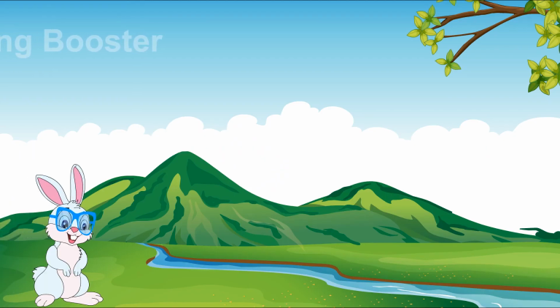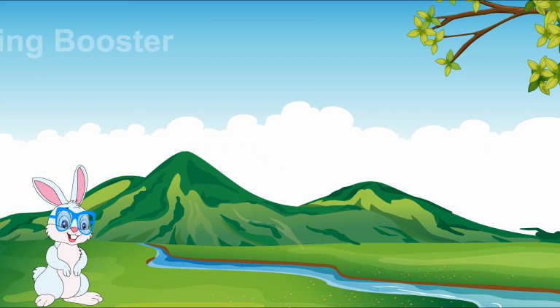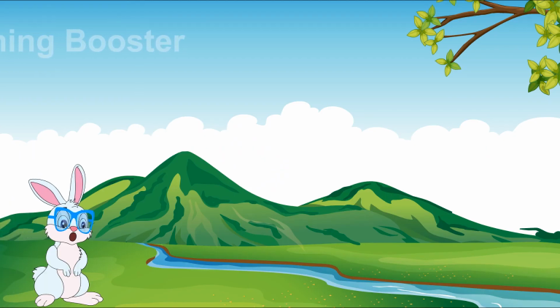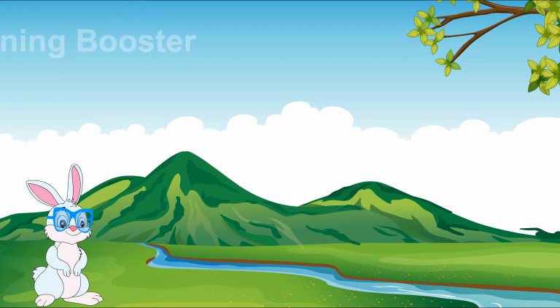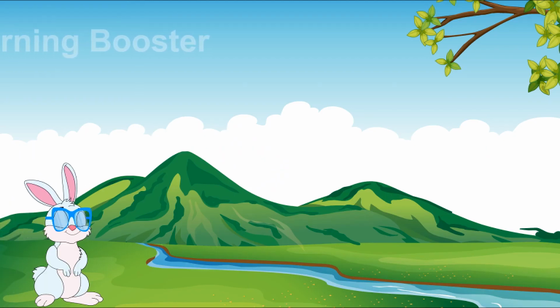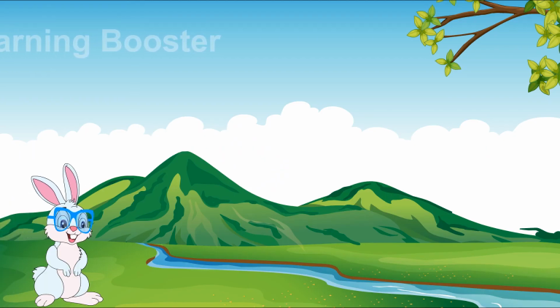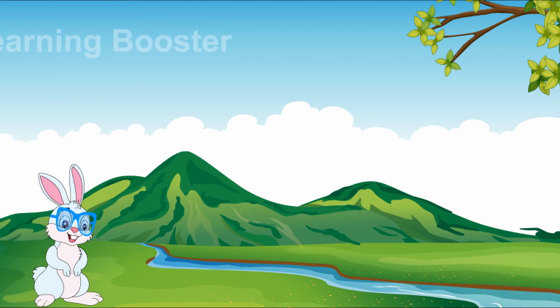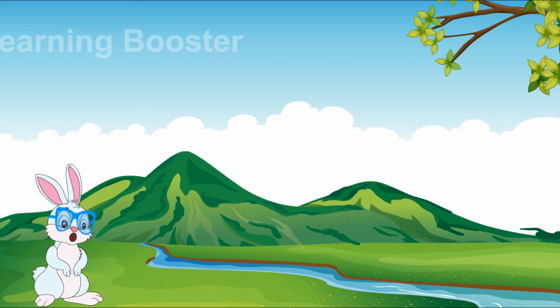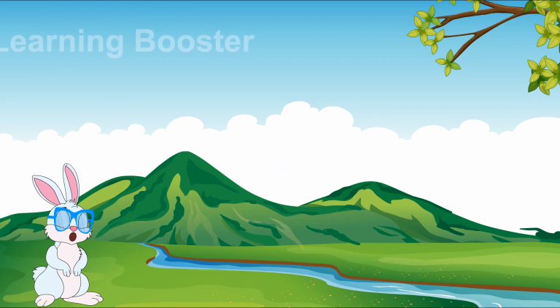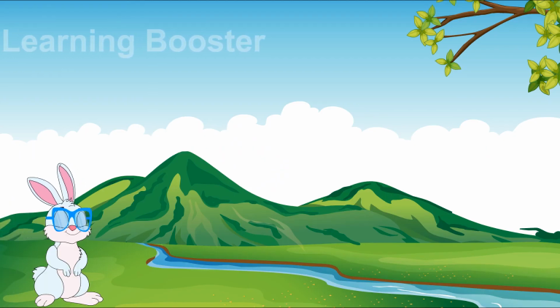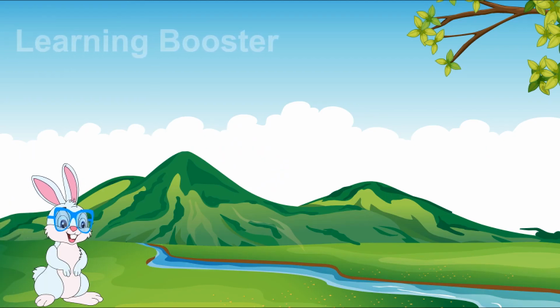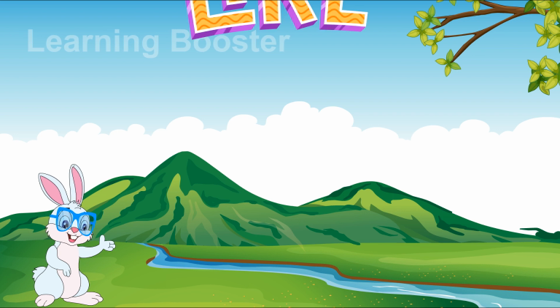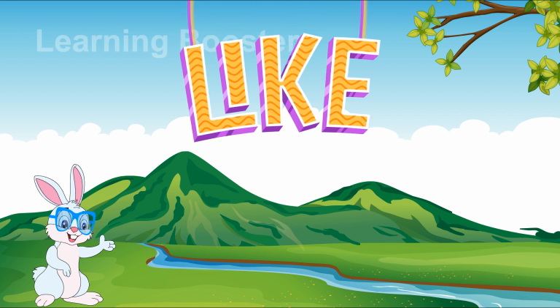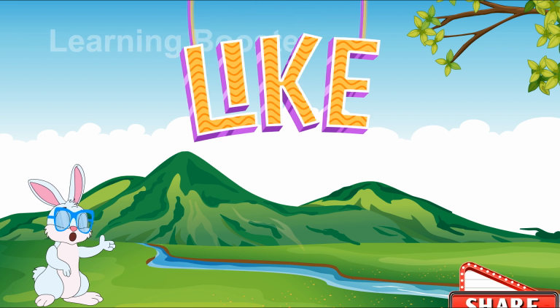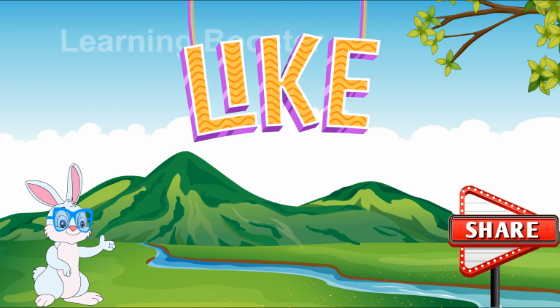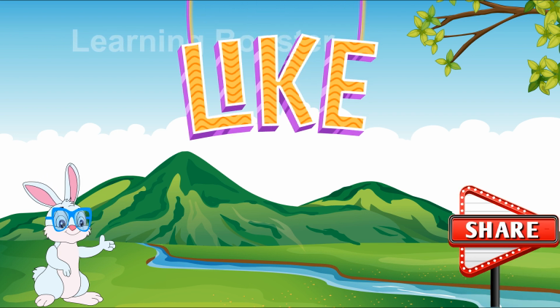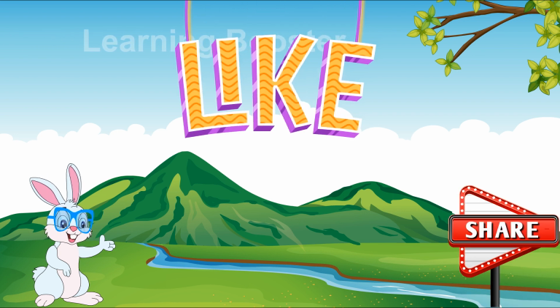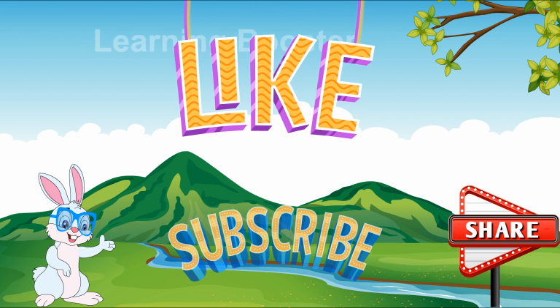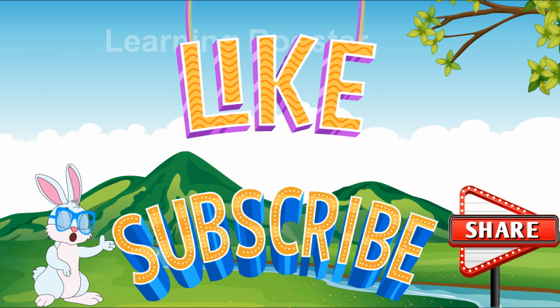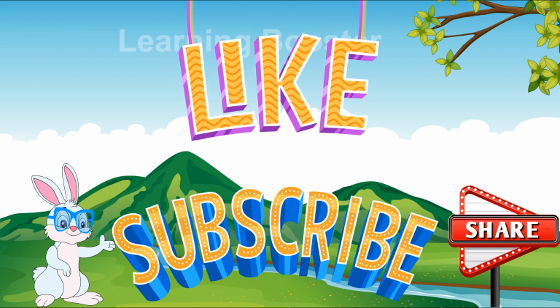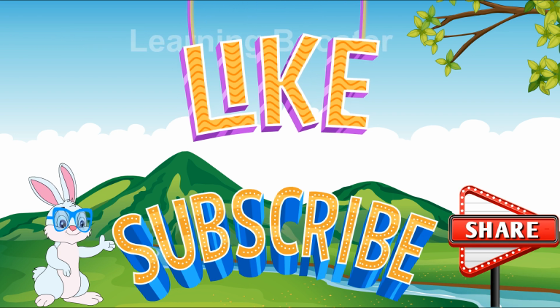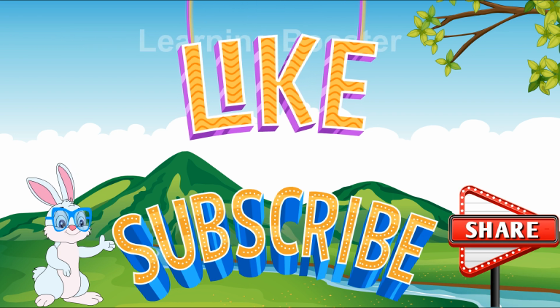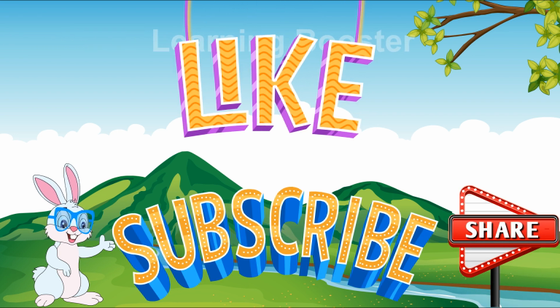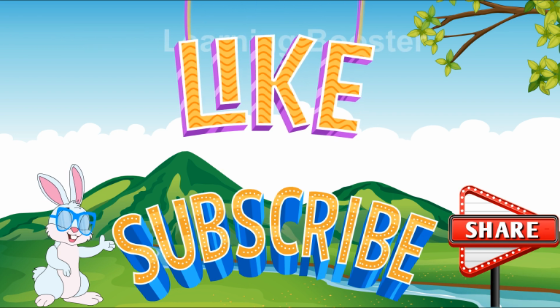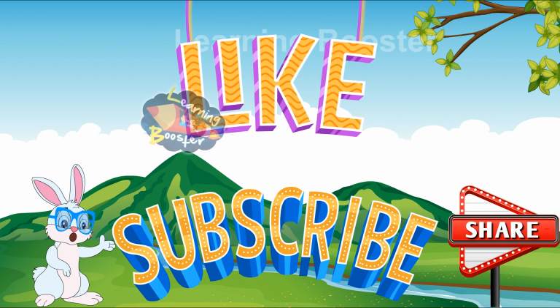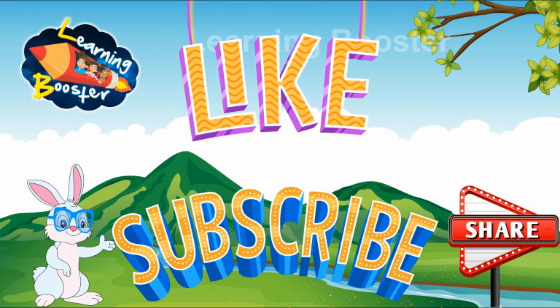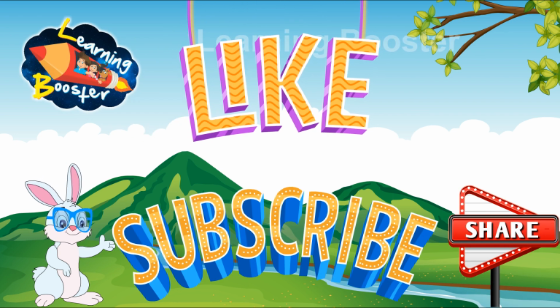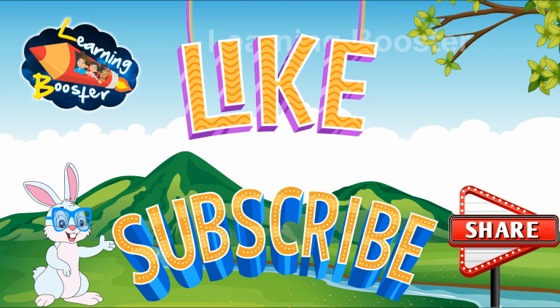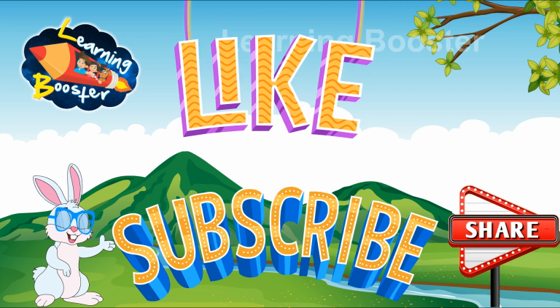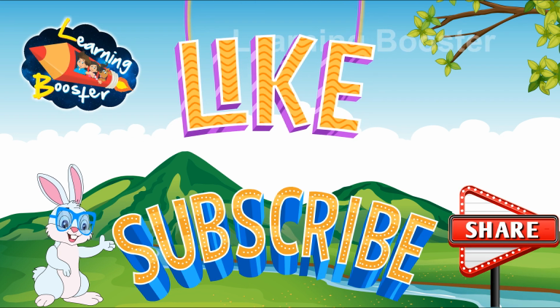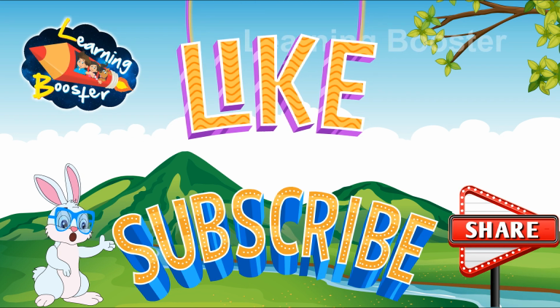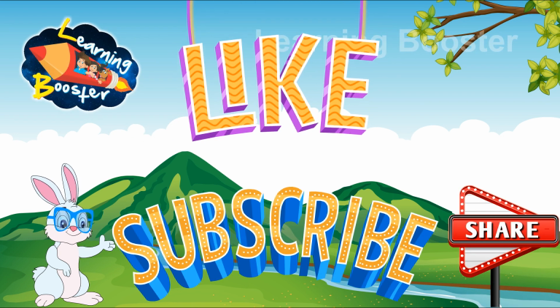If you like this video, then don't forget to like, share and subscribe to our channel Learning Booster Digital. Thank you.